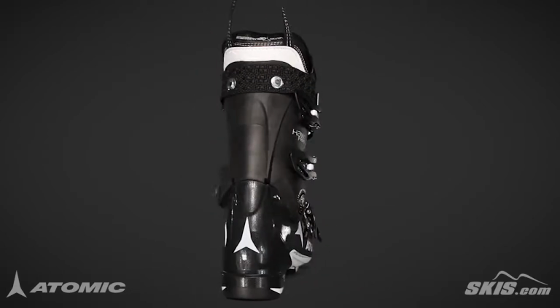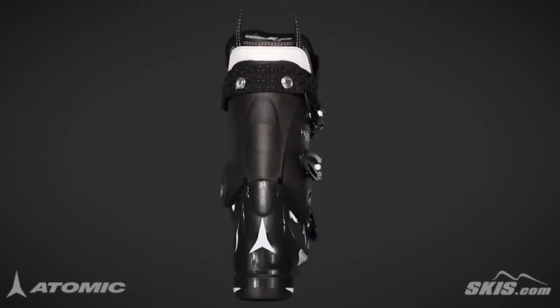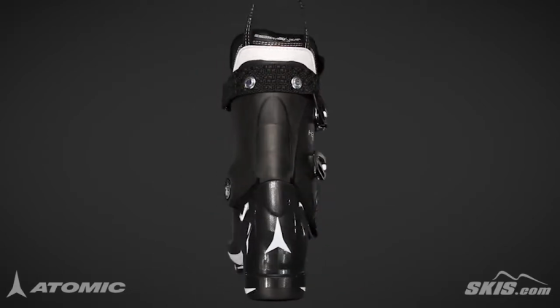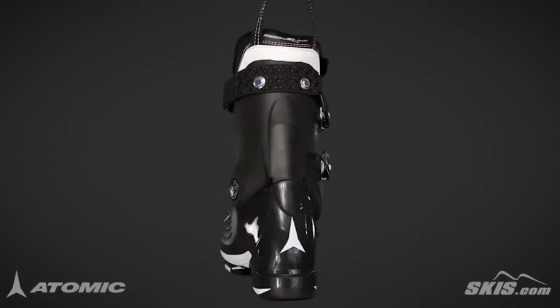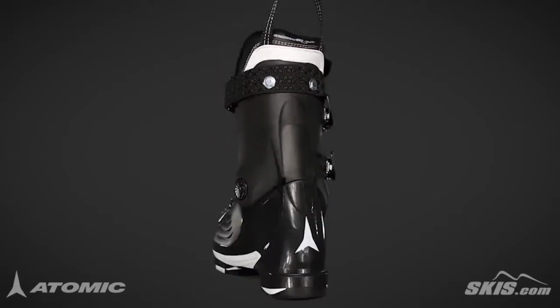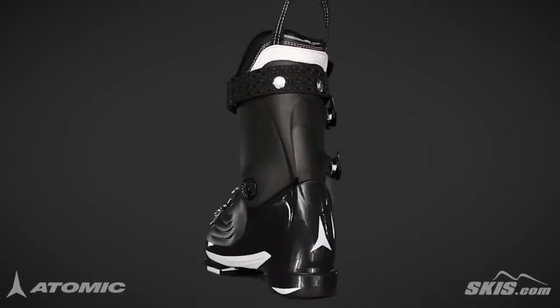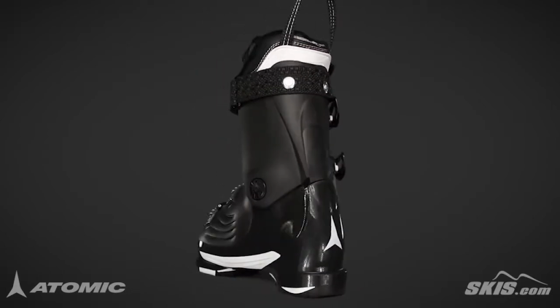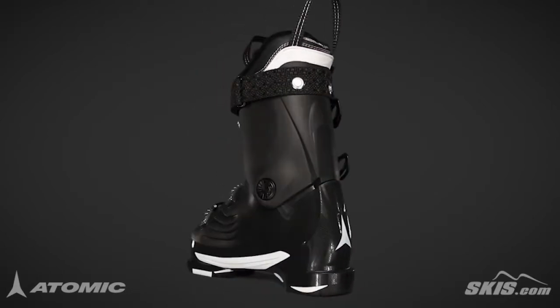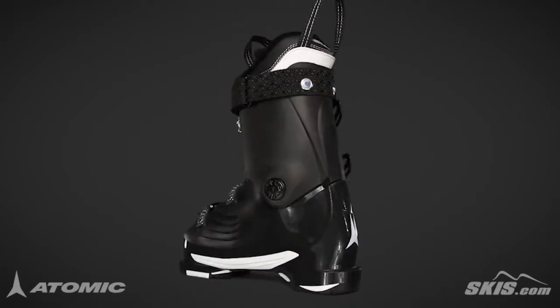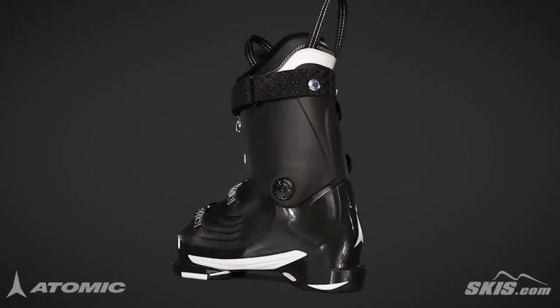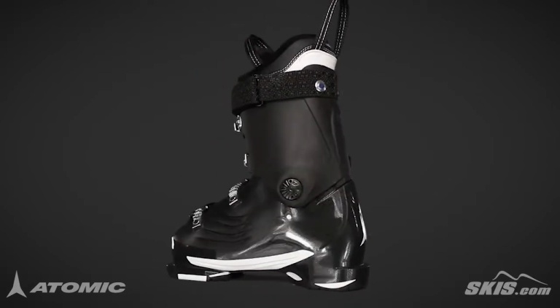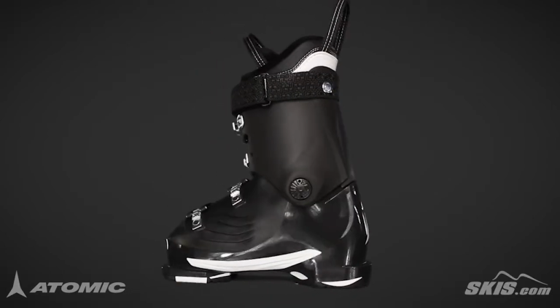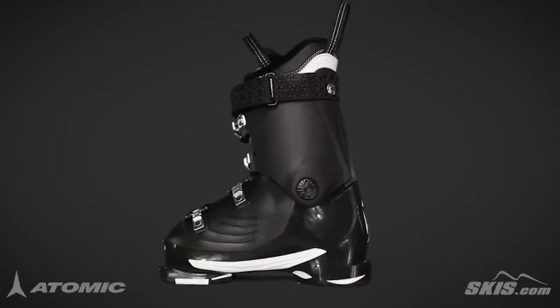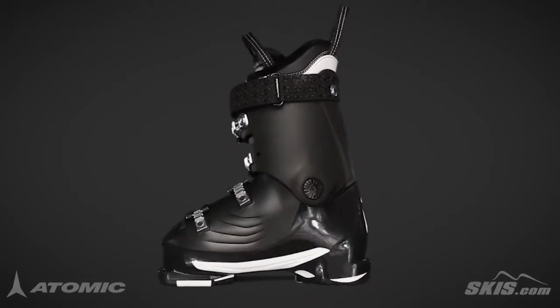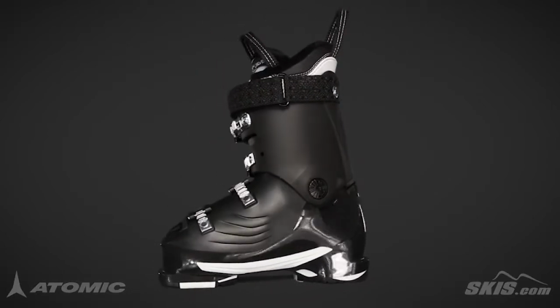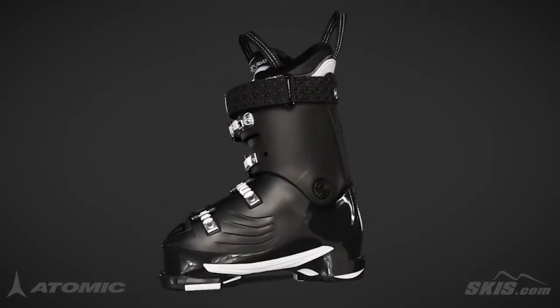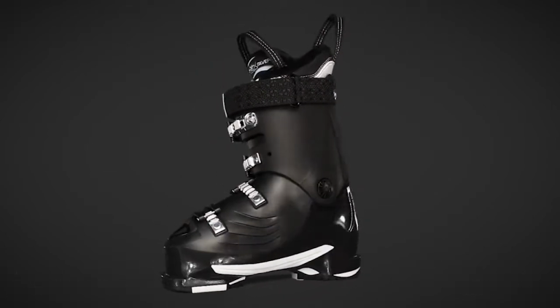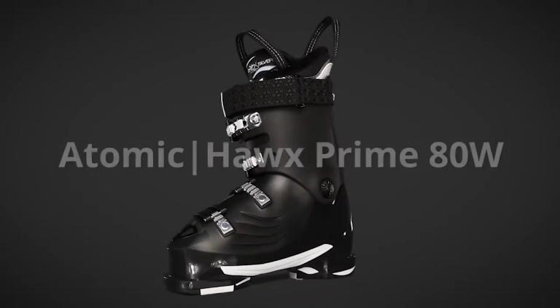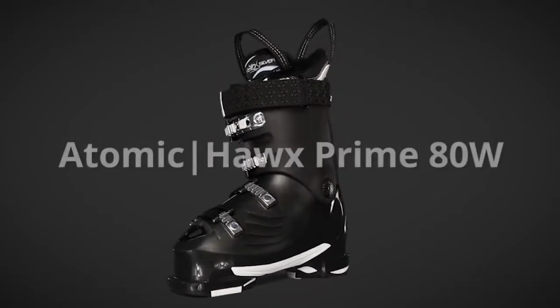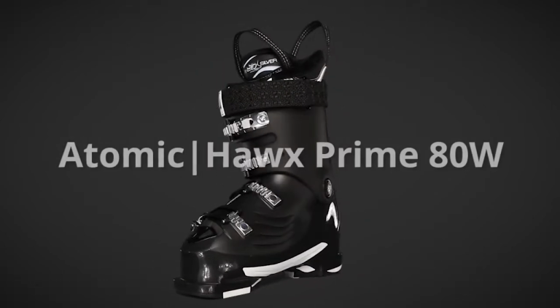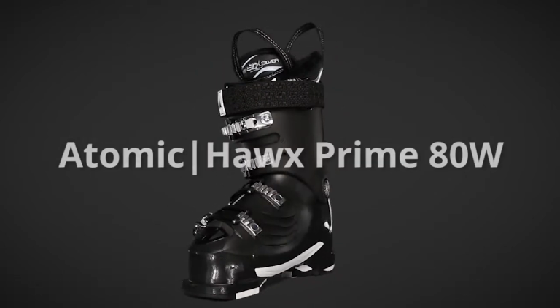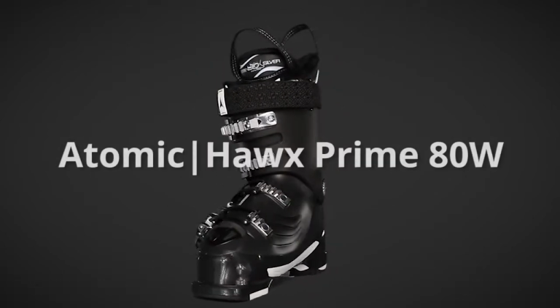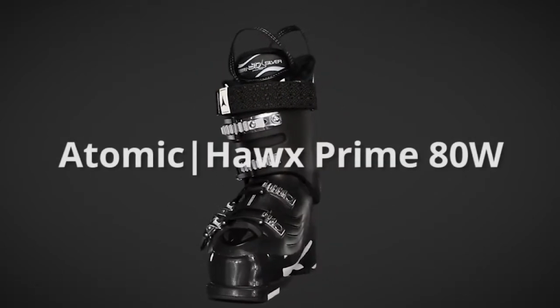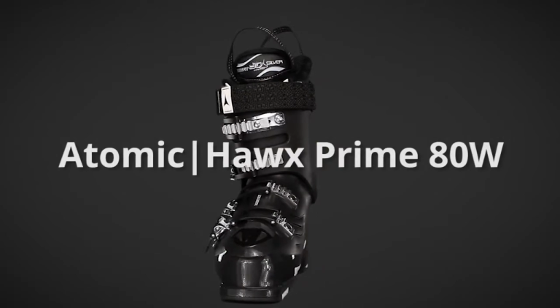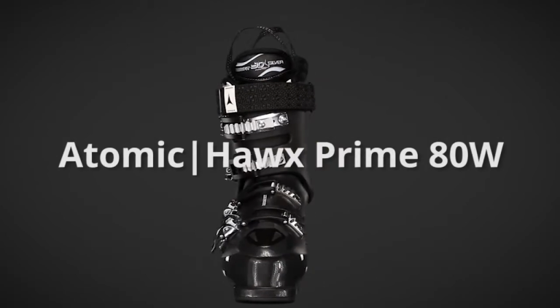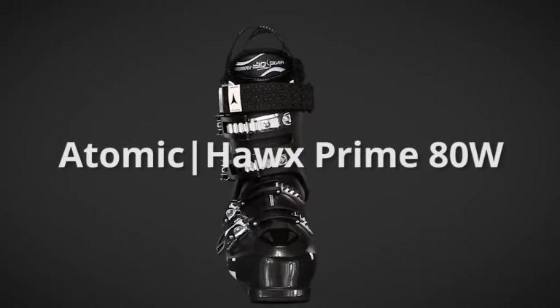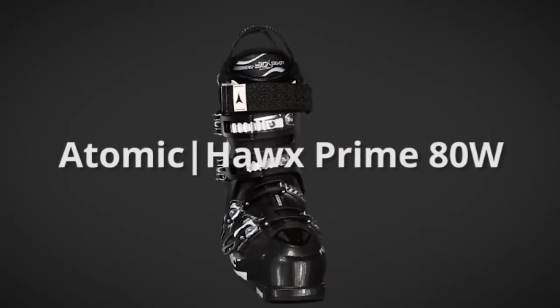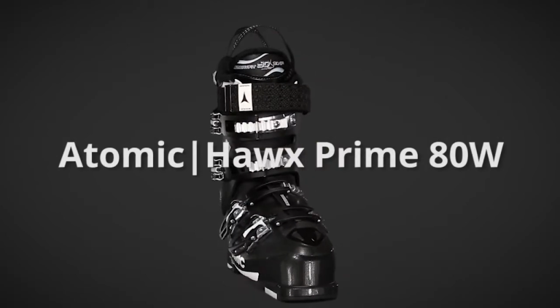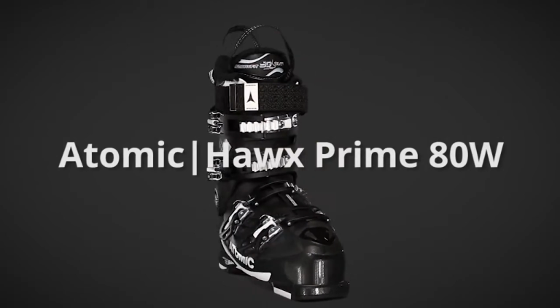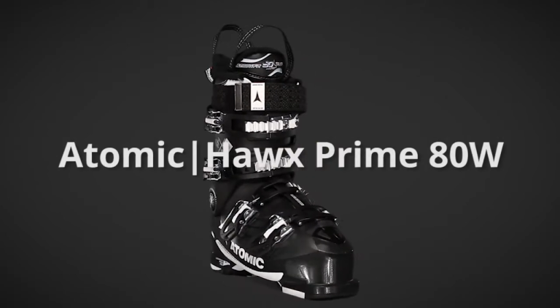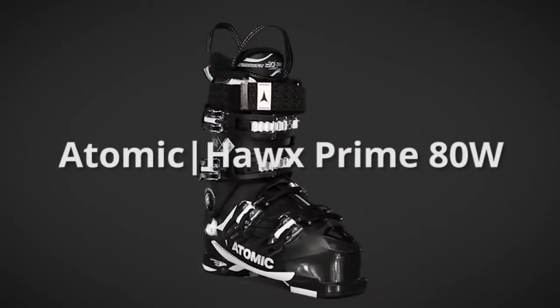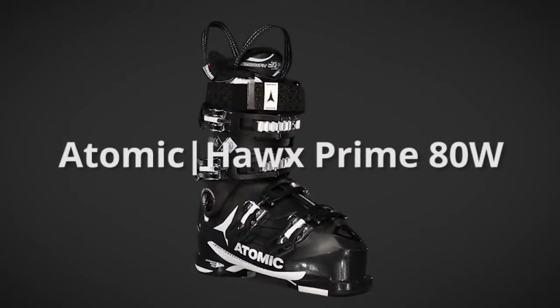For more information on the Atomic Hawks Prime 80W, please visit us at skis.com.